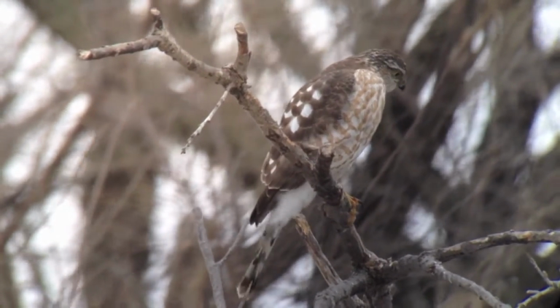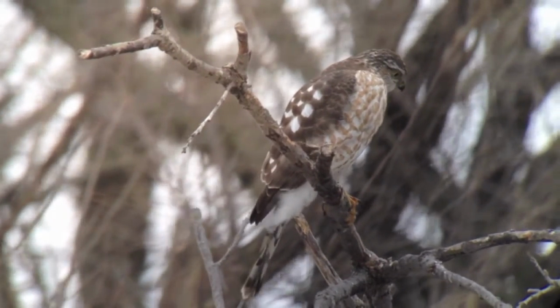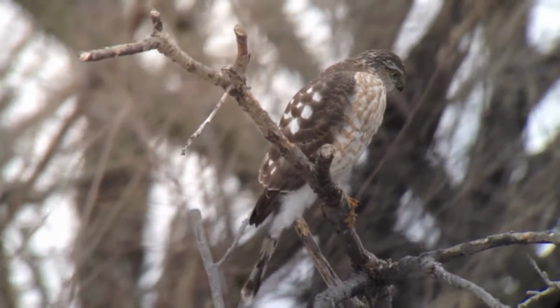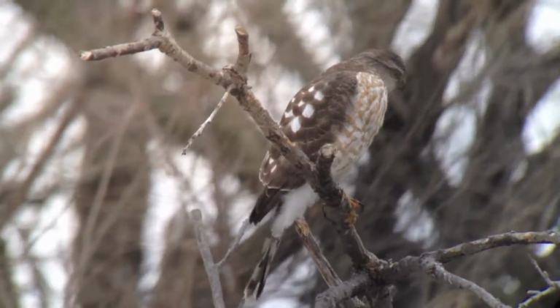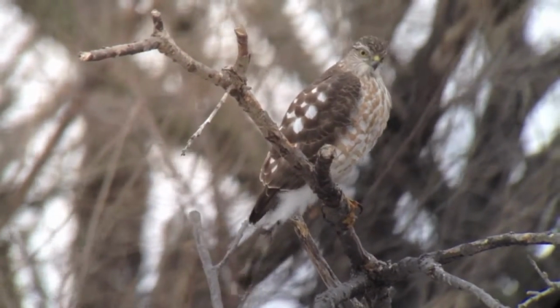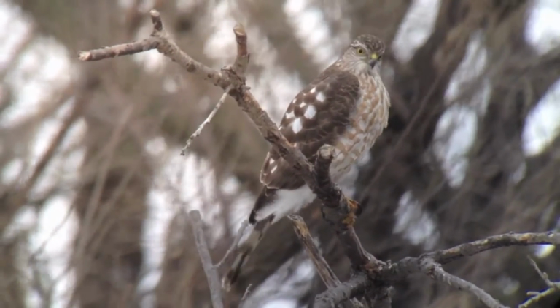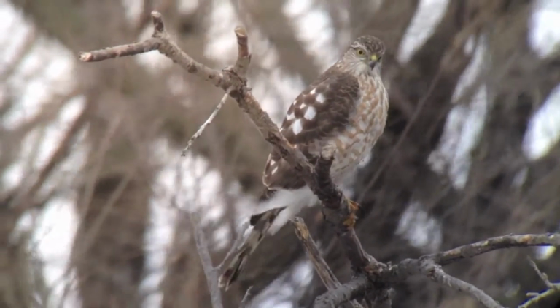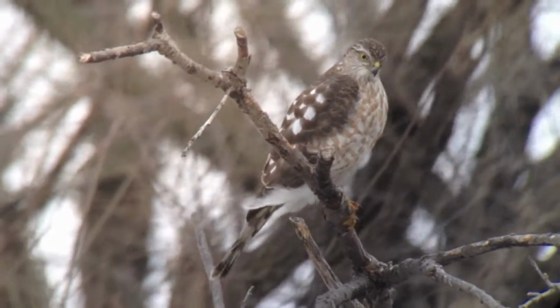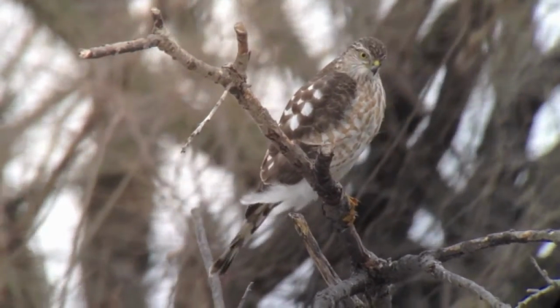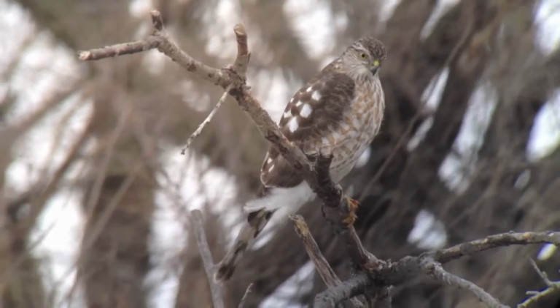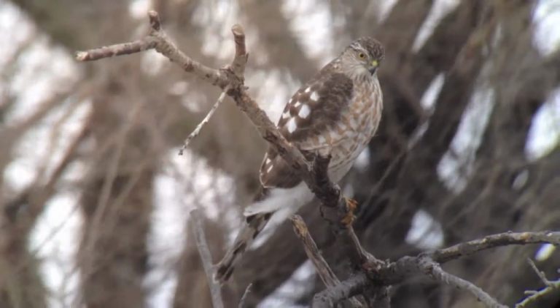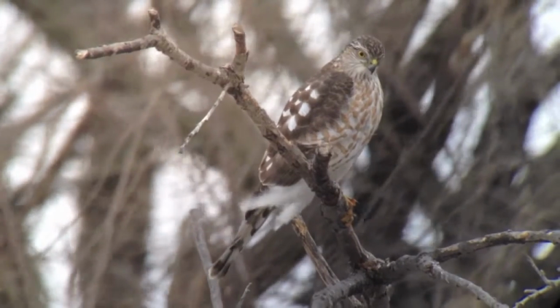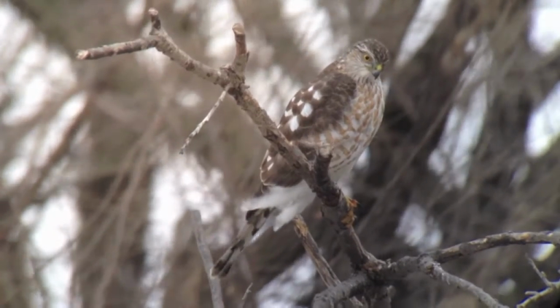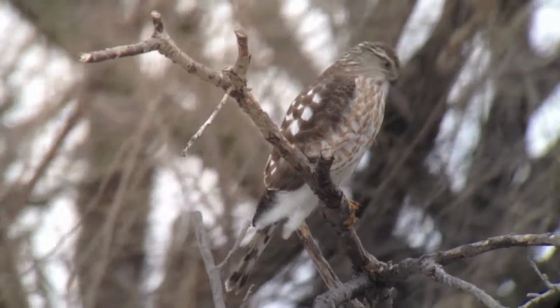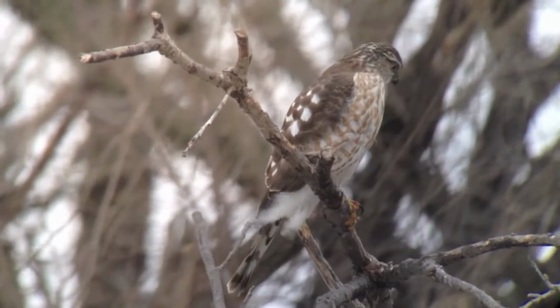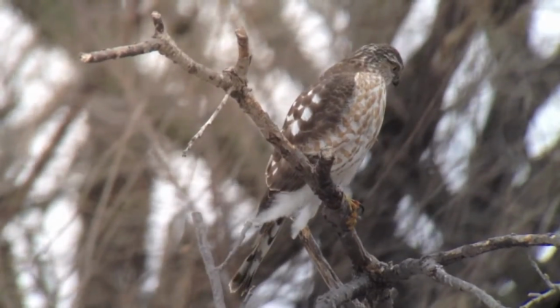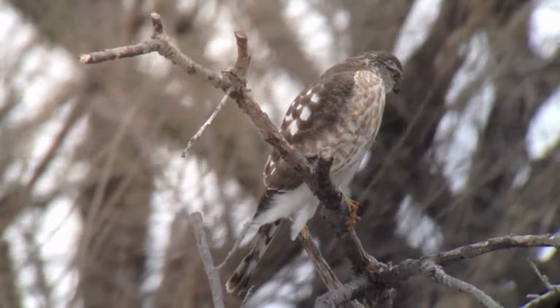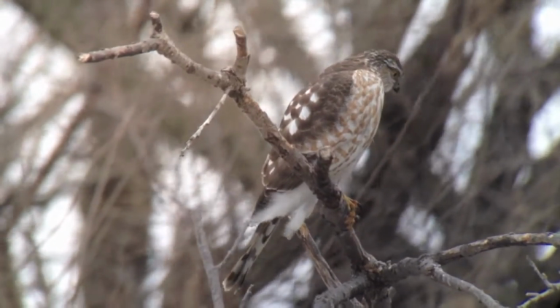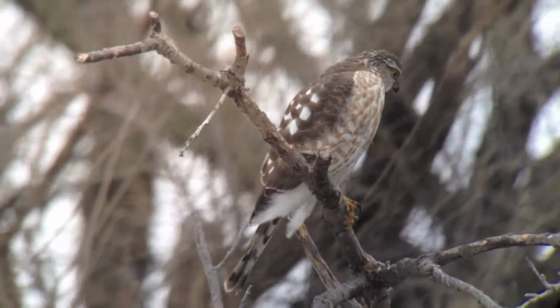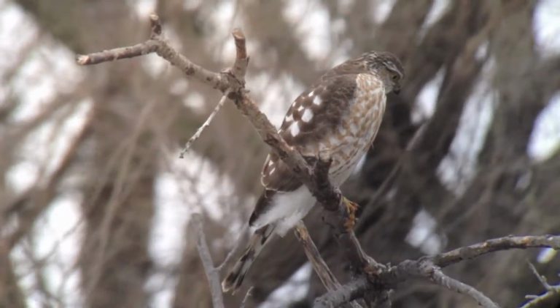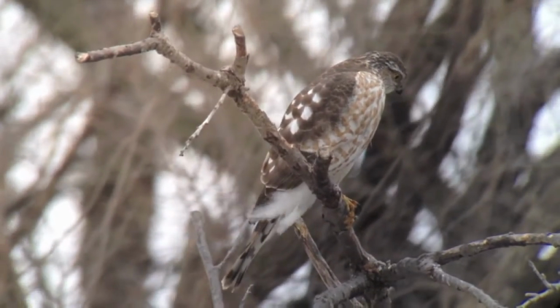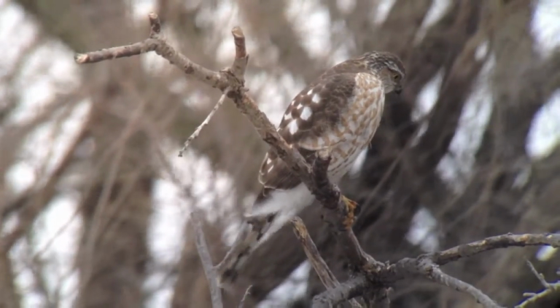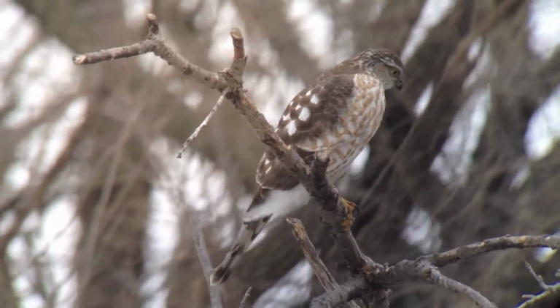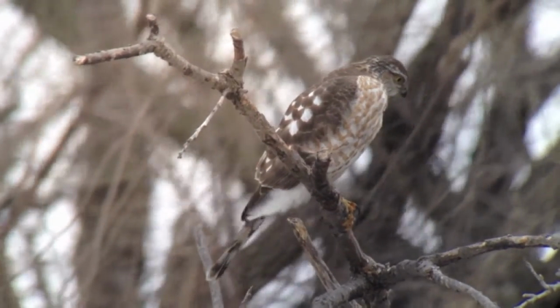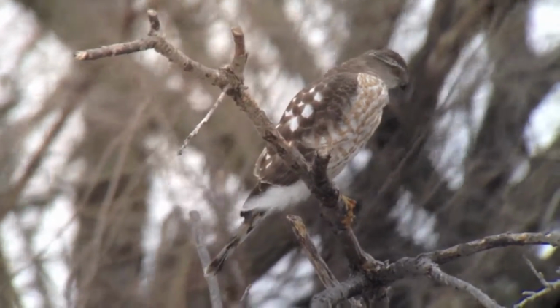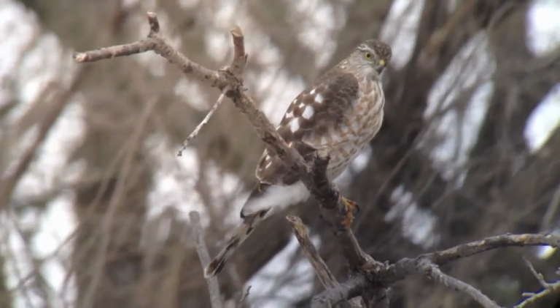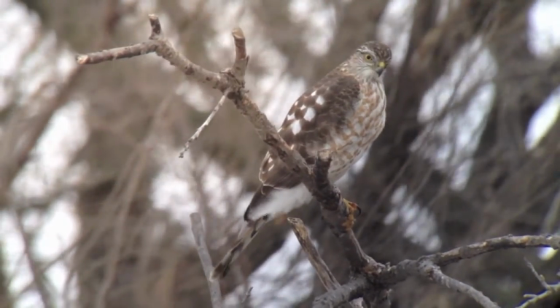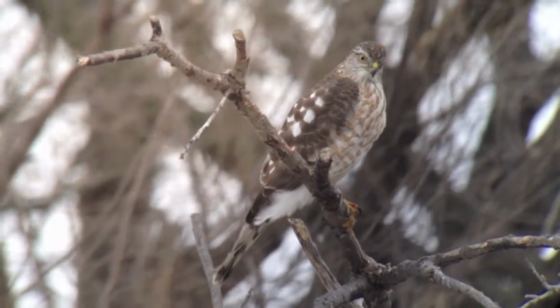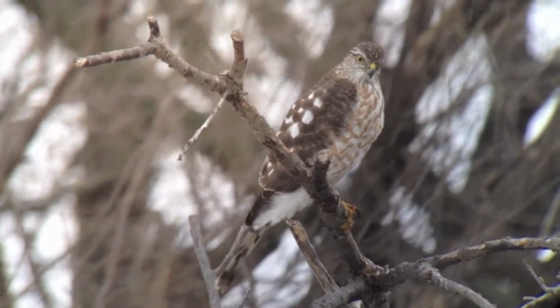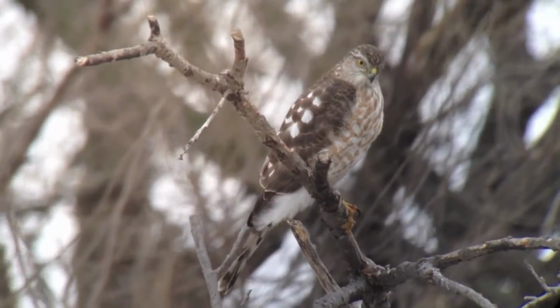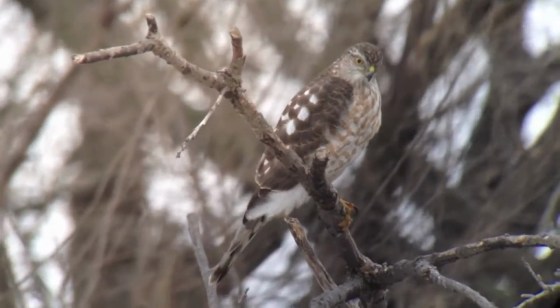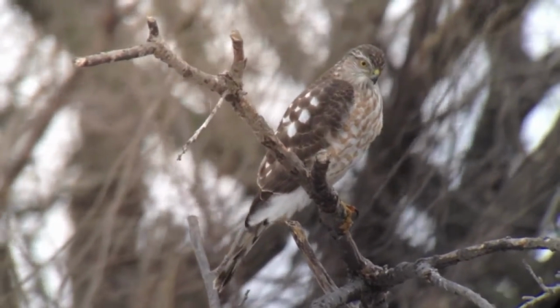So this is using an iPhone 4S with a Swarovski spotting scope and a 25-50 zoom eyepiece.